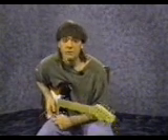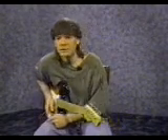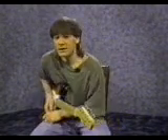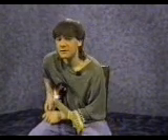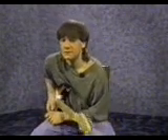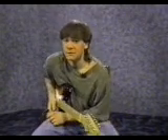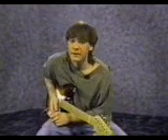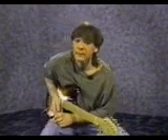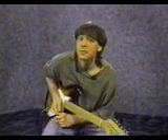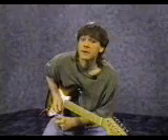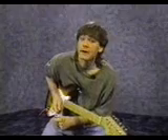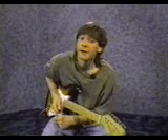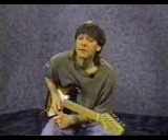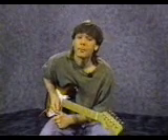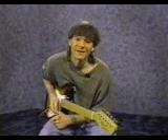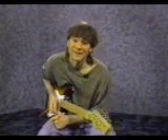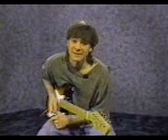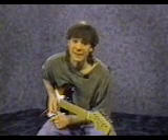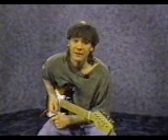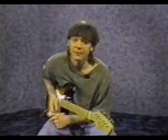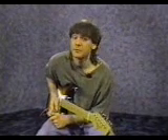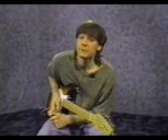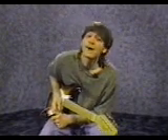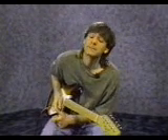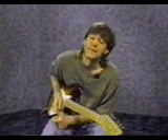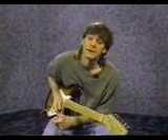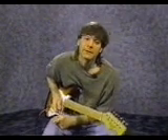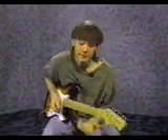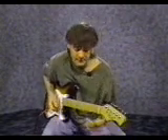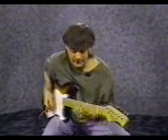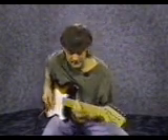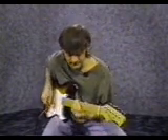Most guitar solos are created from a fingering pattern called the pentatonic scale, or the blues Bach pattern, that looks like this.